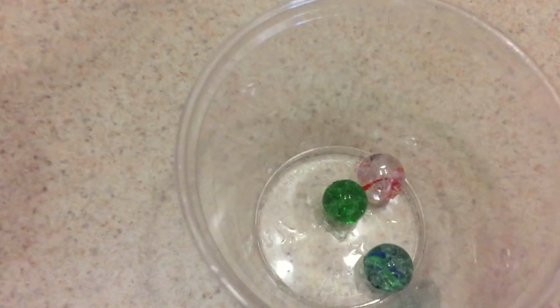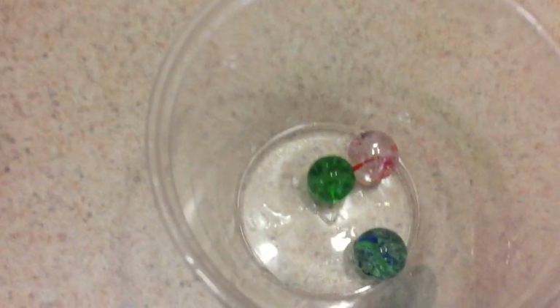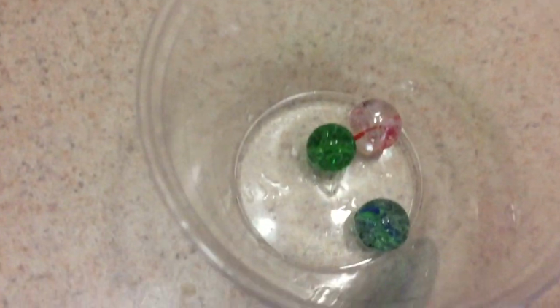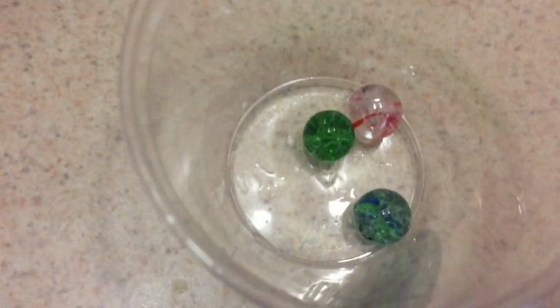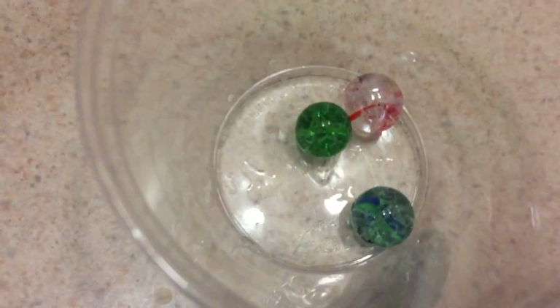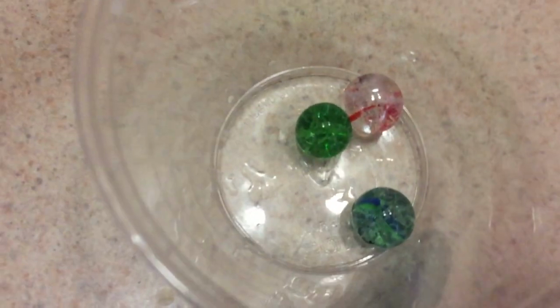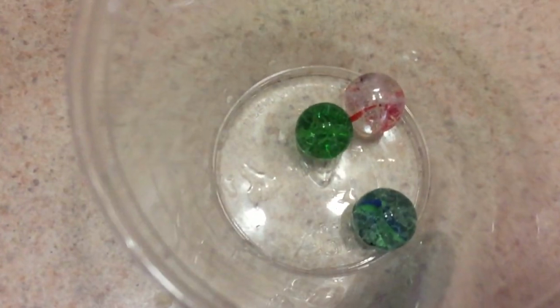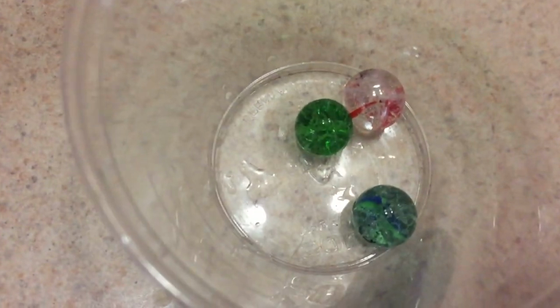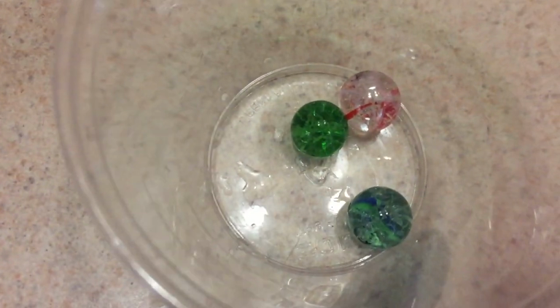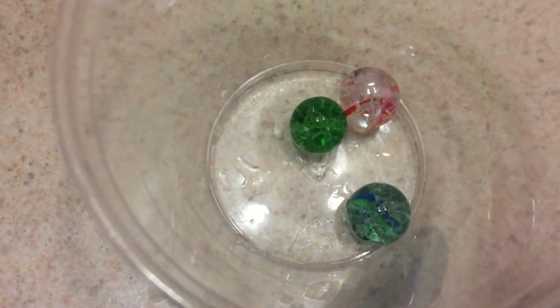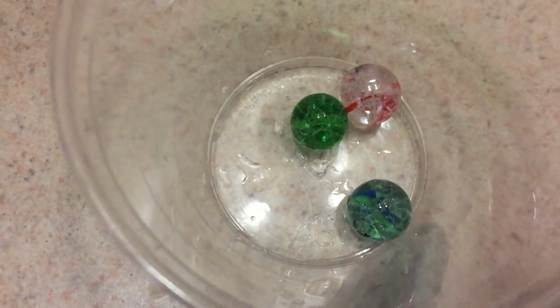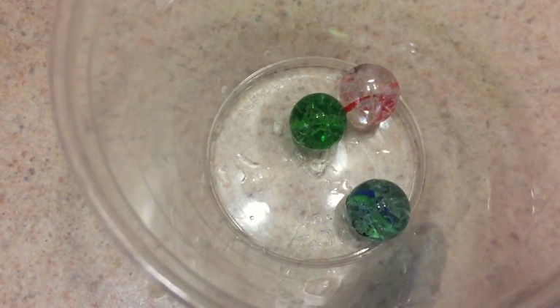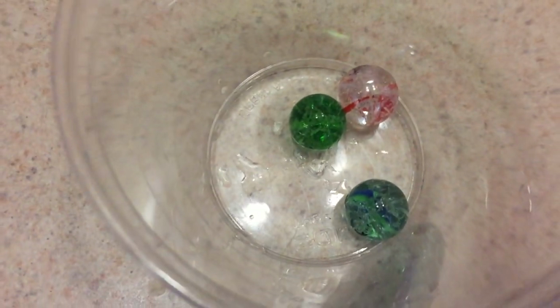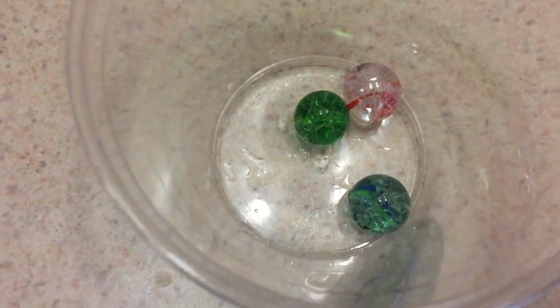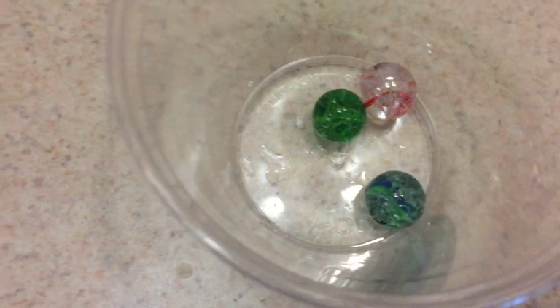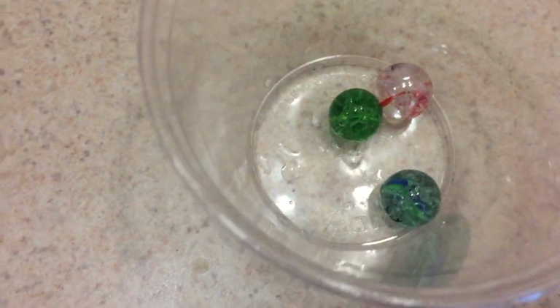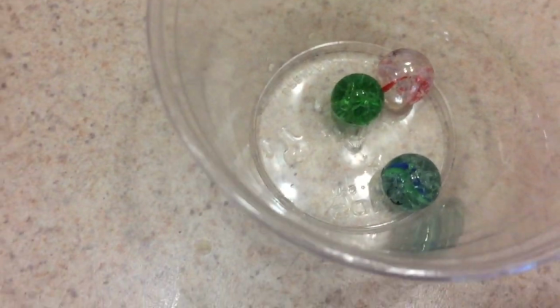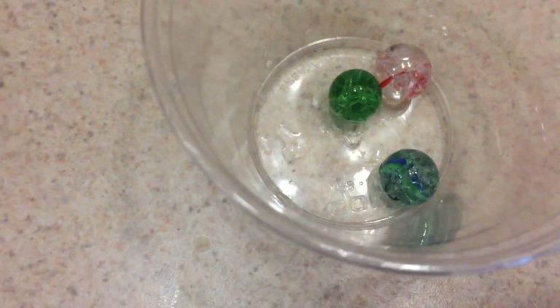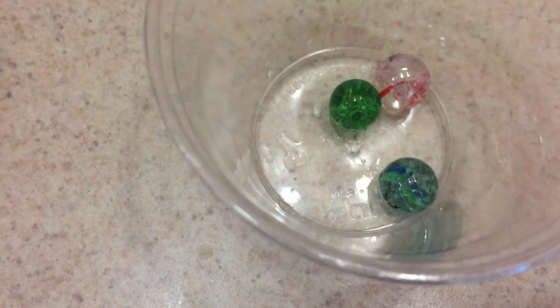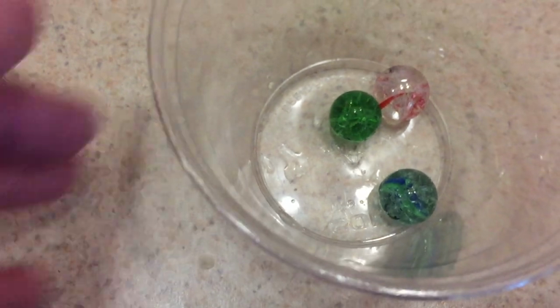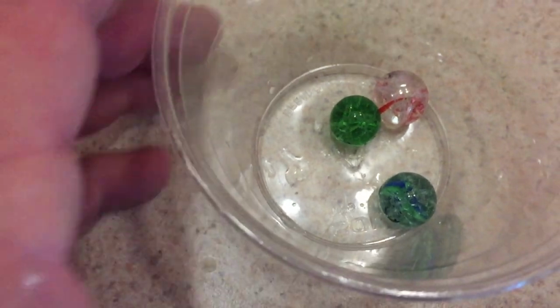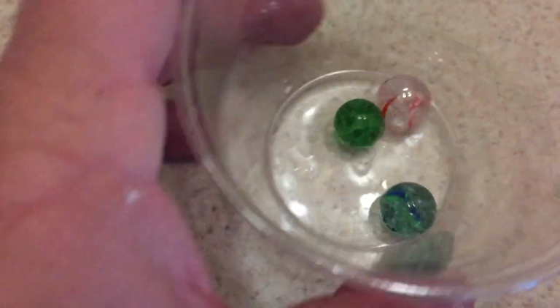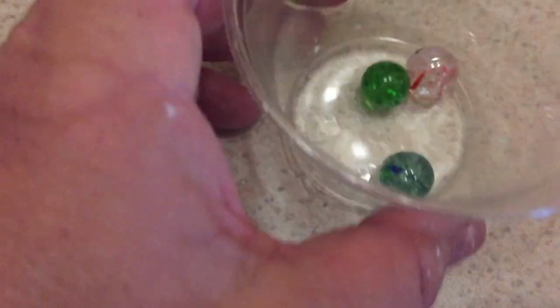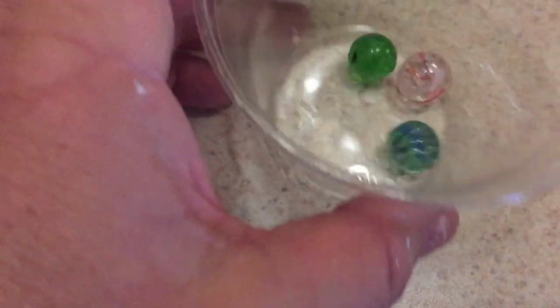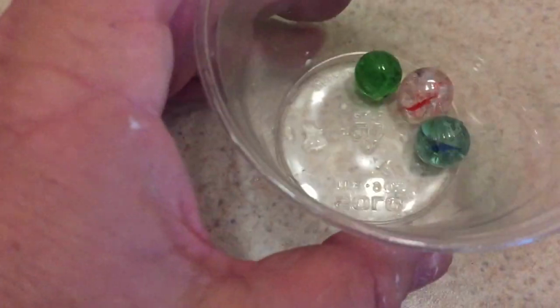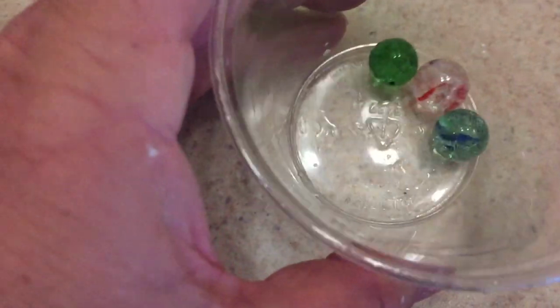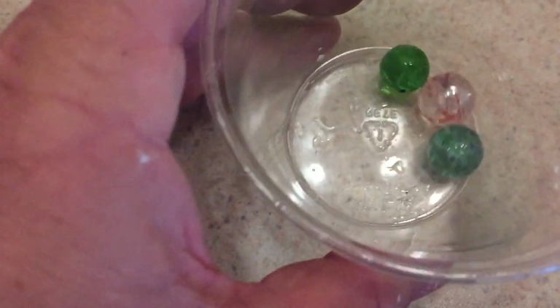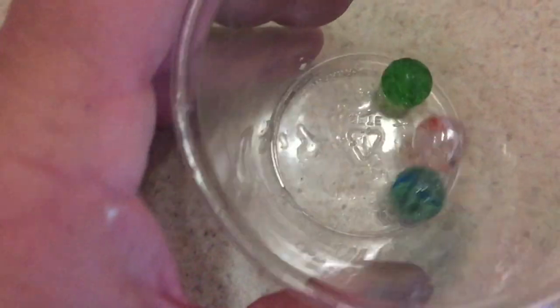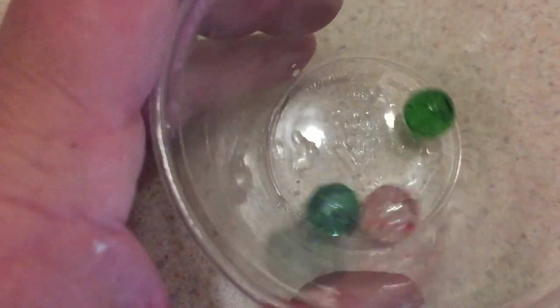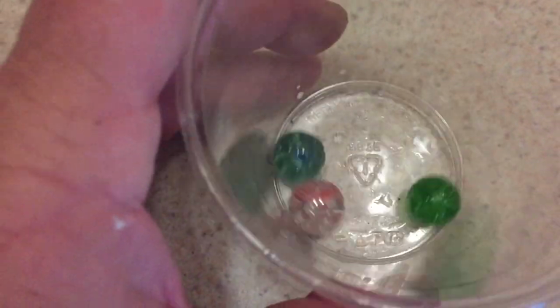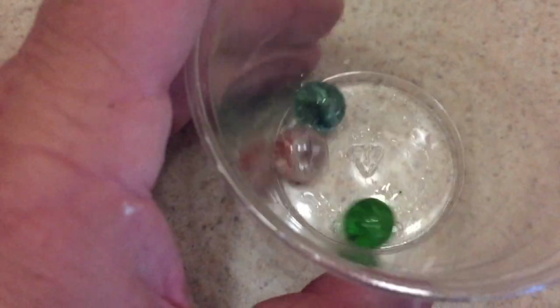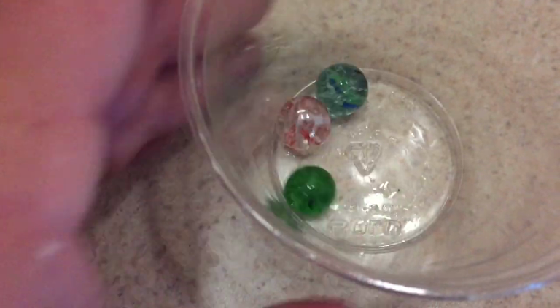You will see that these marbles are shattered on the inside, which is pretty crazy. They didn't shatter all the way into pieces, but they did shatter inside. I'll tell you the science behind that.